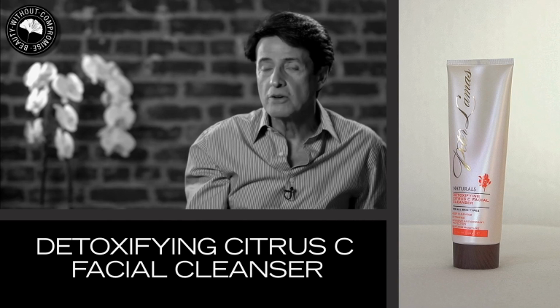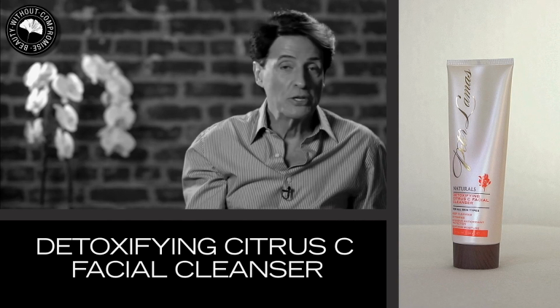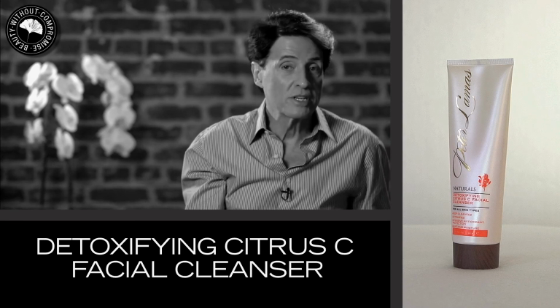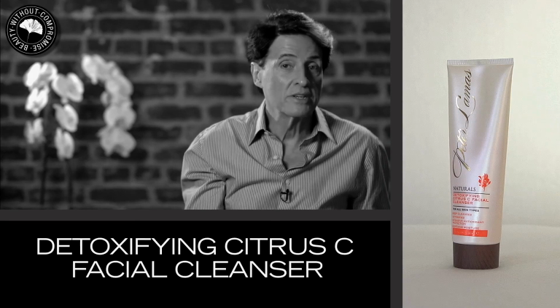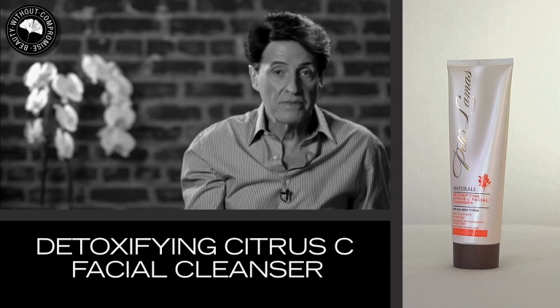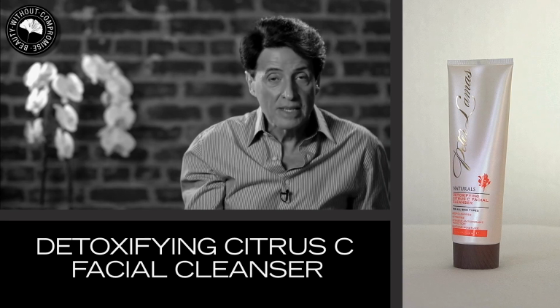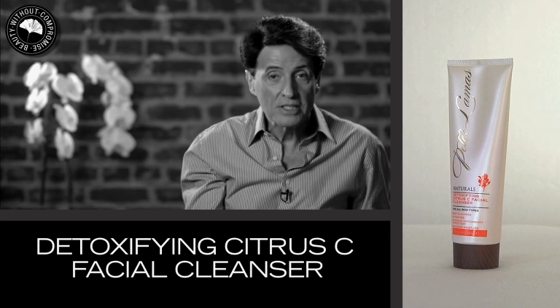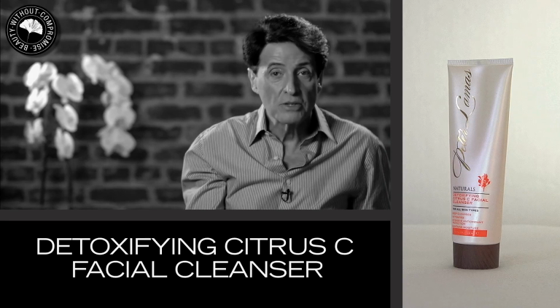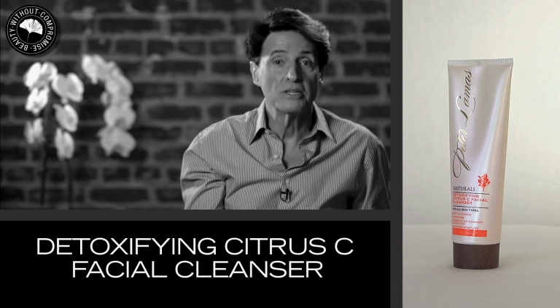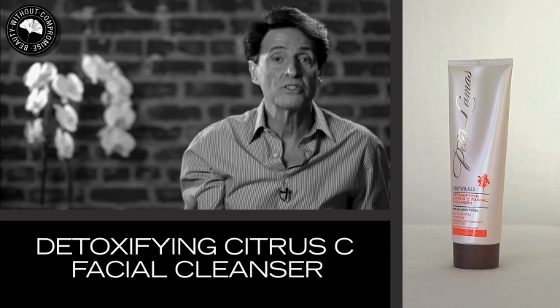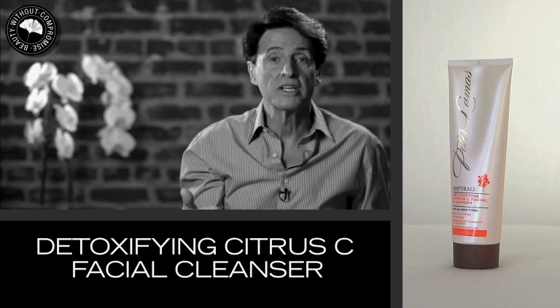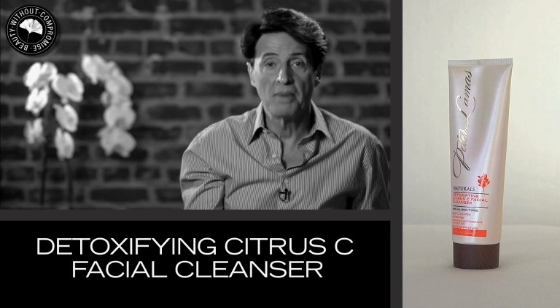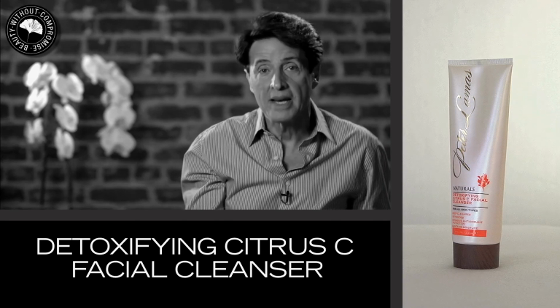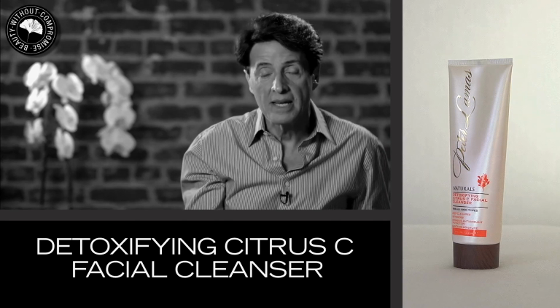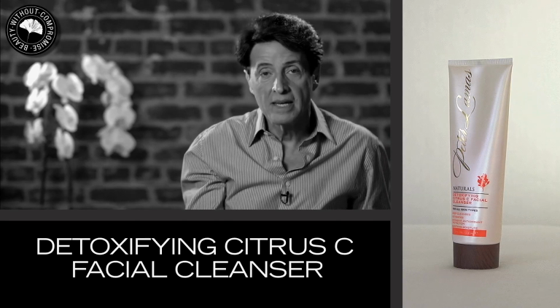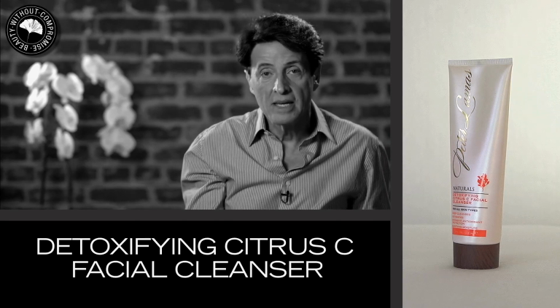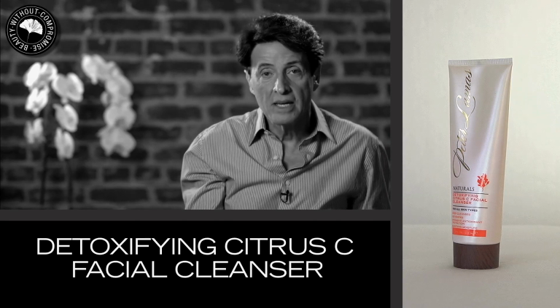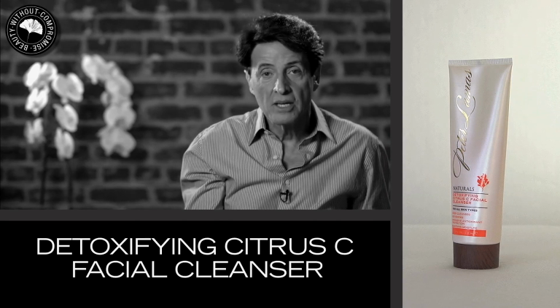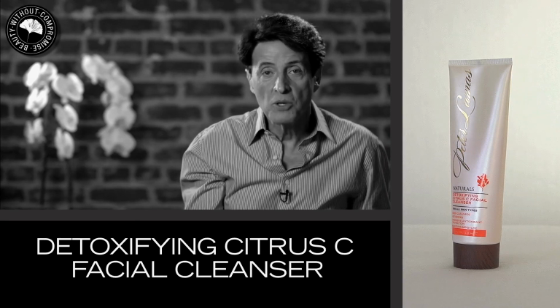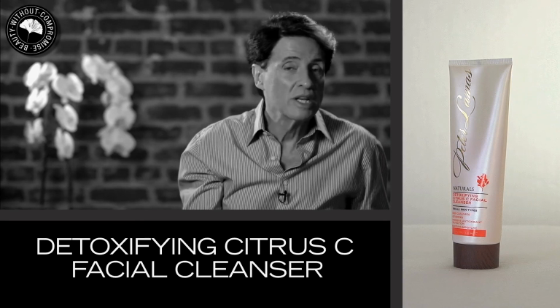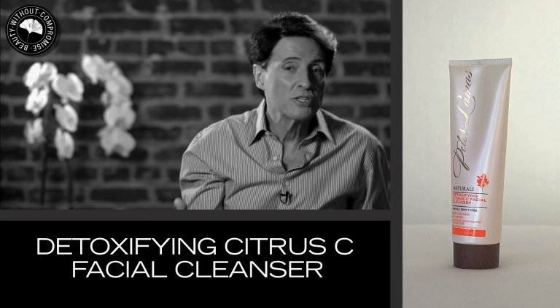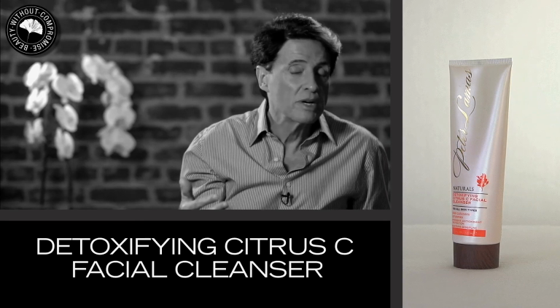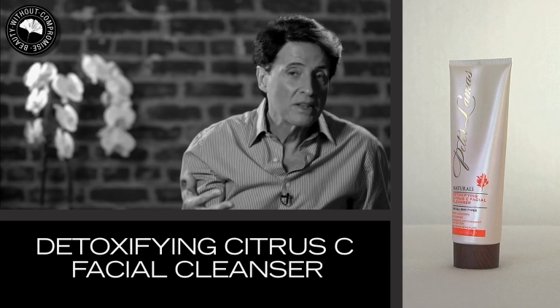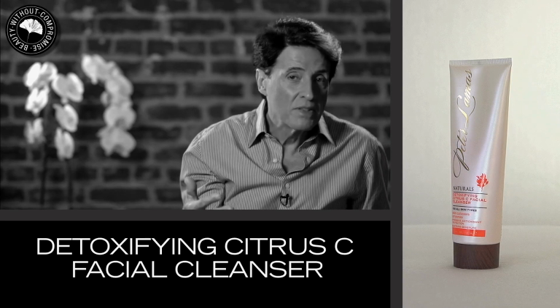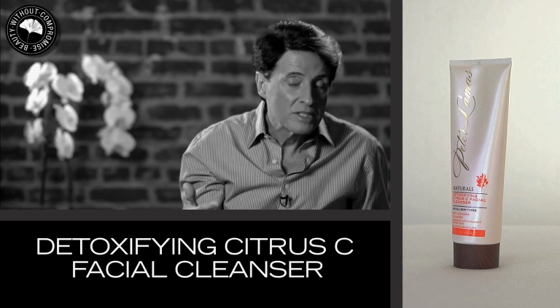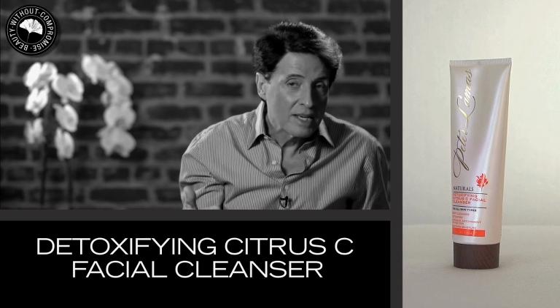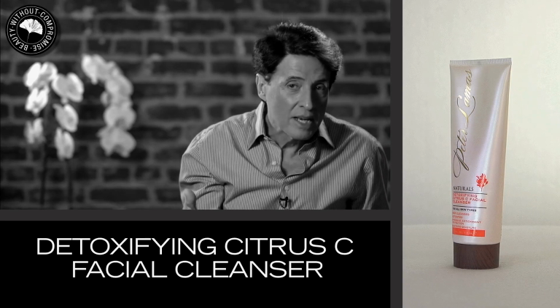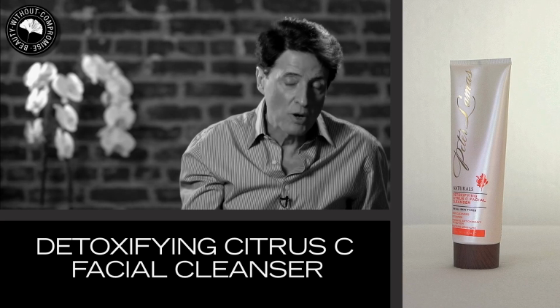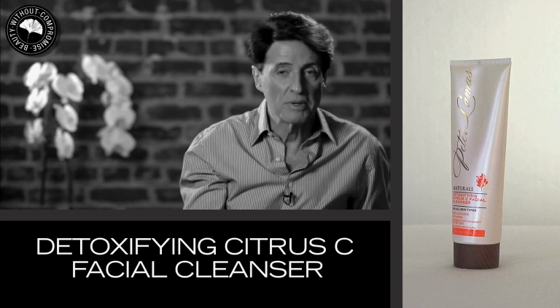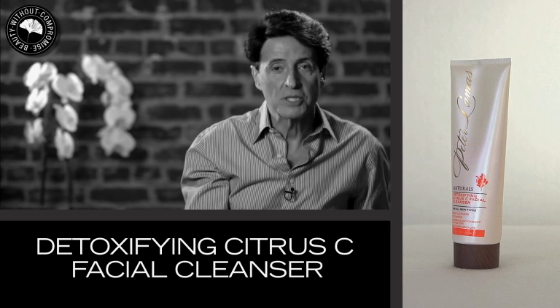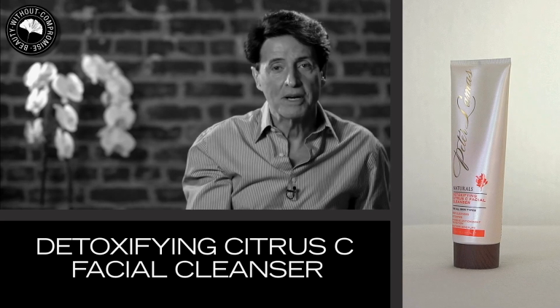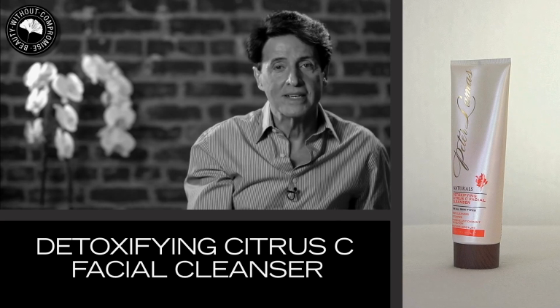You can use it on your face, you can use it on your body. You will enjoy this incredible experience.